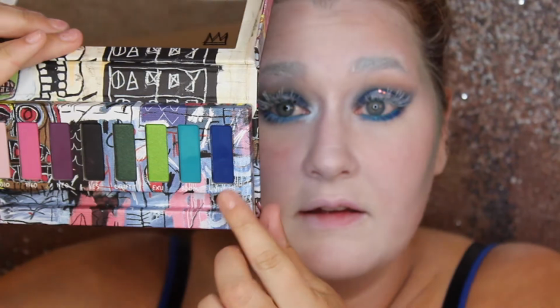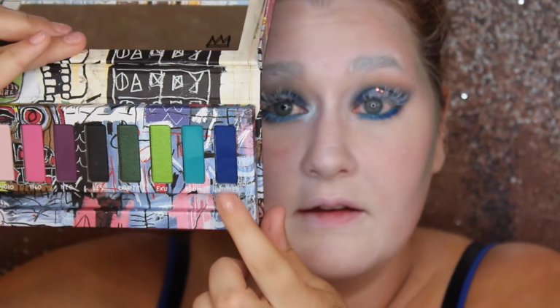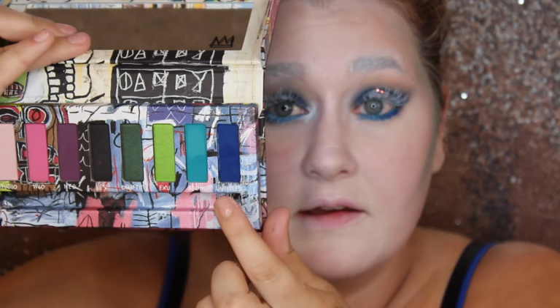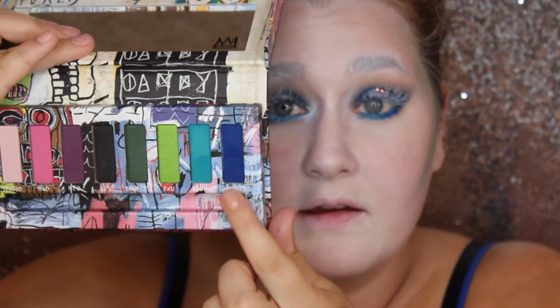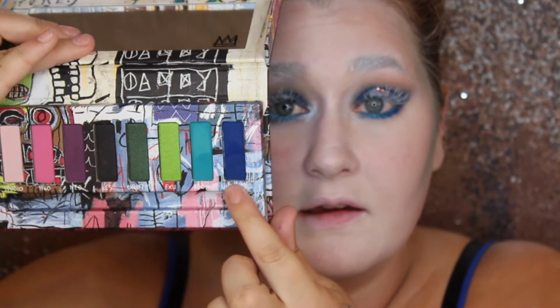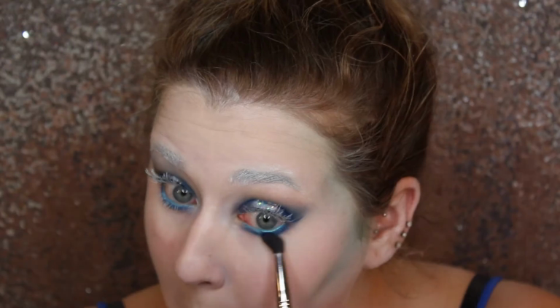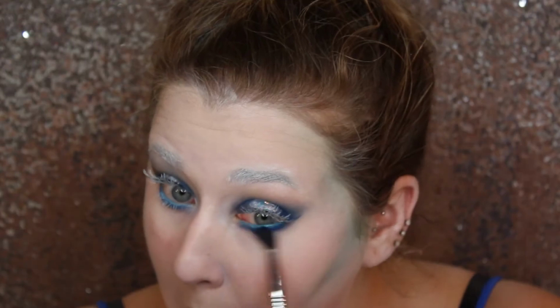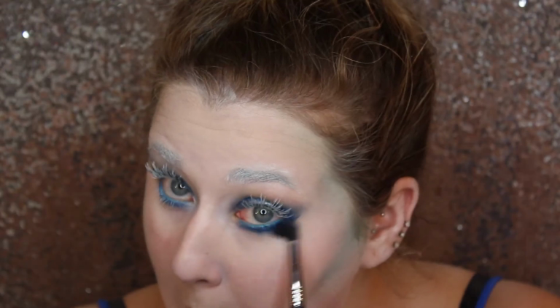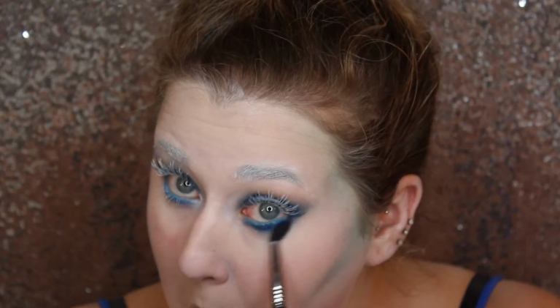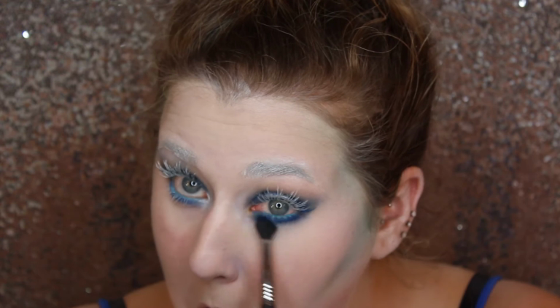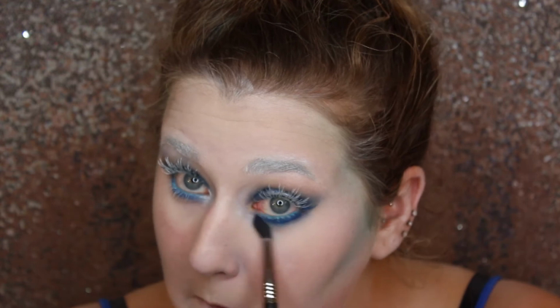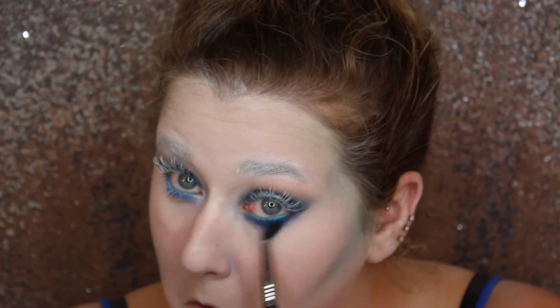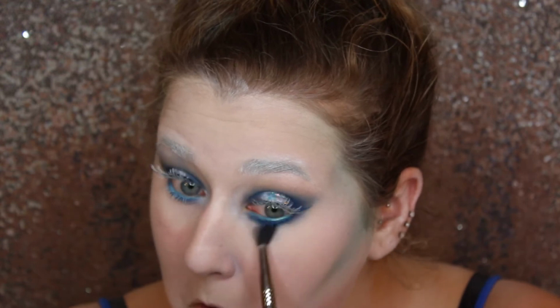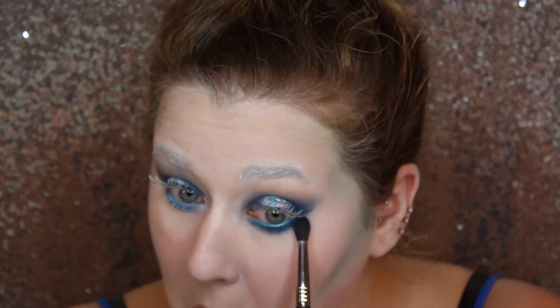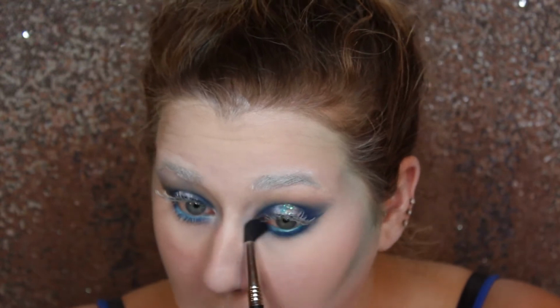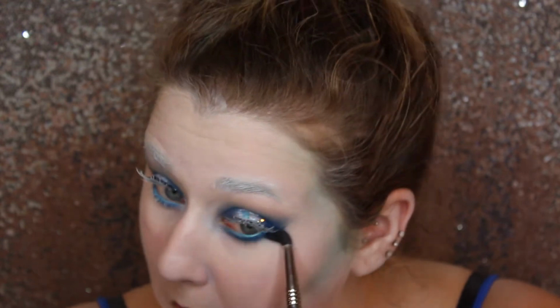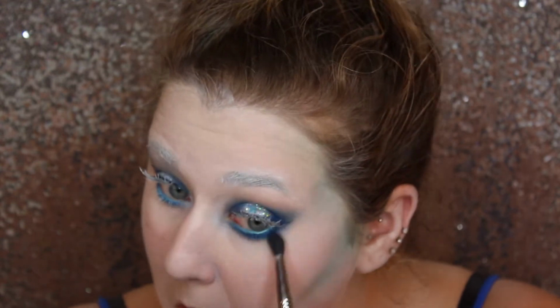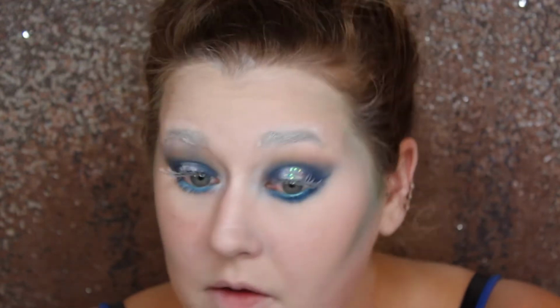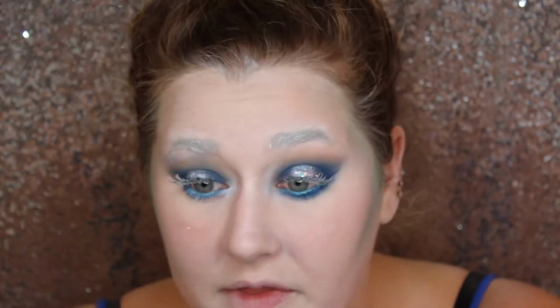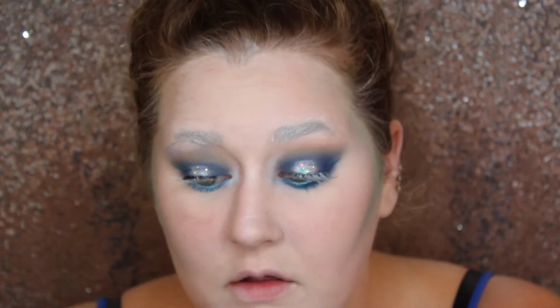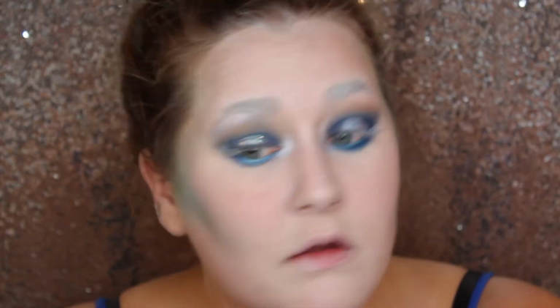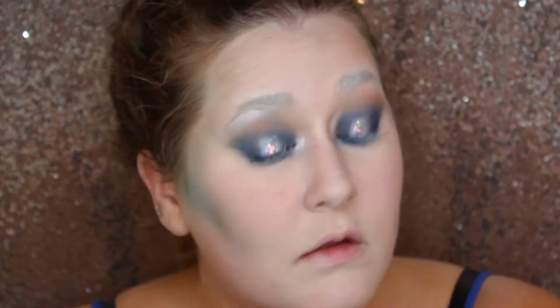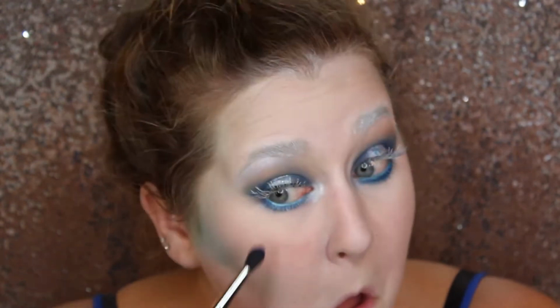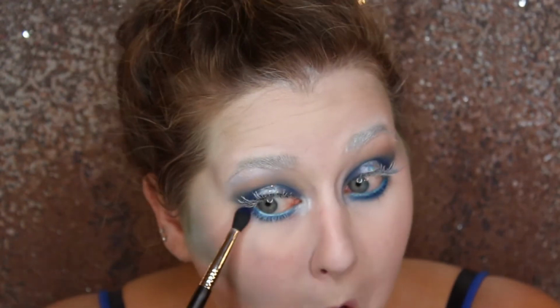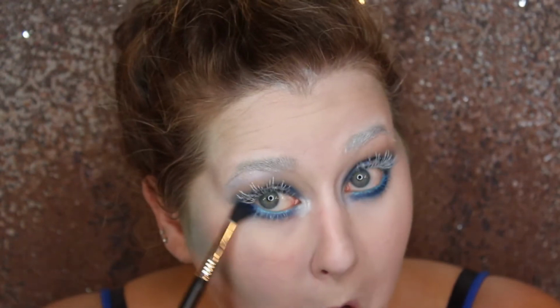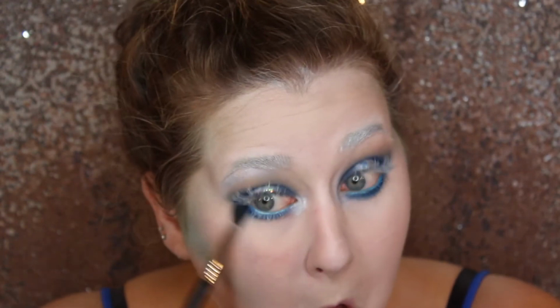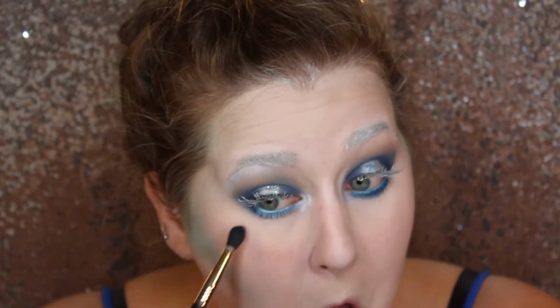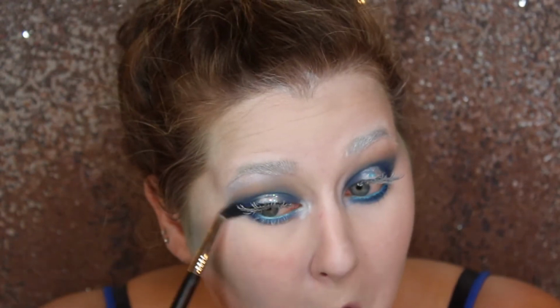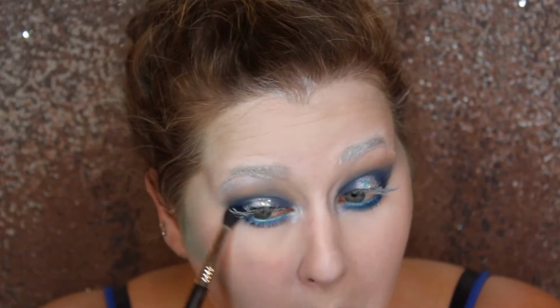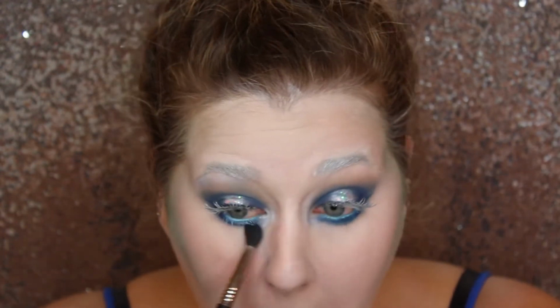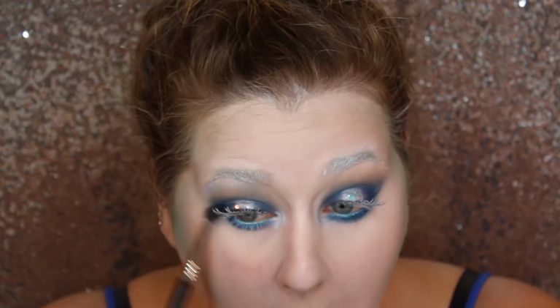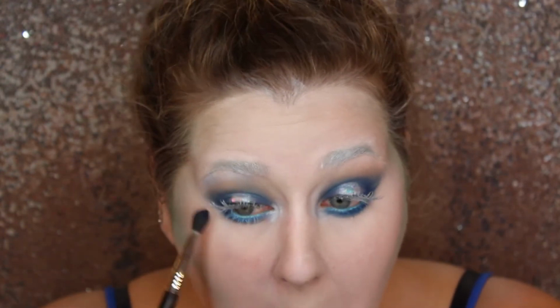Then taking the navy shade from the Basquiat and Urban Decay palette, I'm just going to smoke out that light blue shade until we have very smoky under eyes.